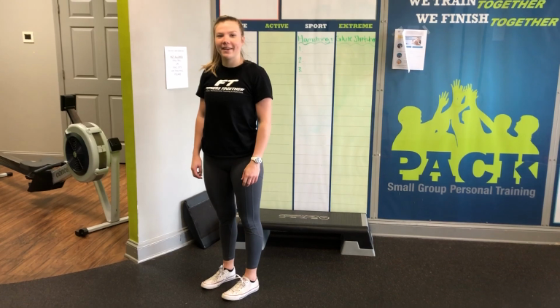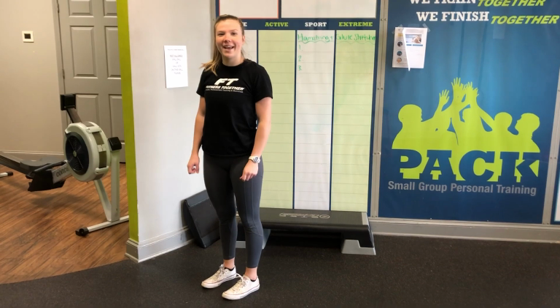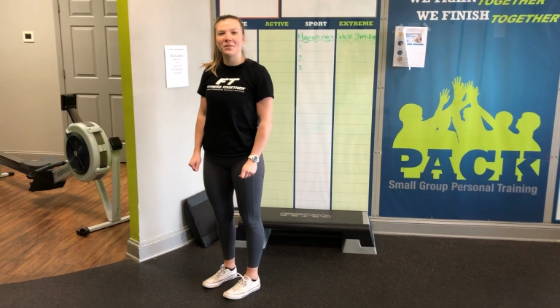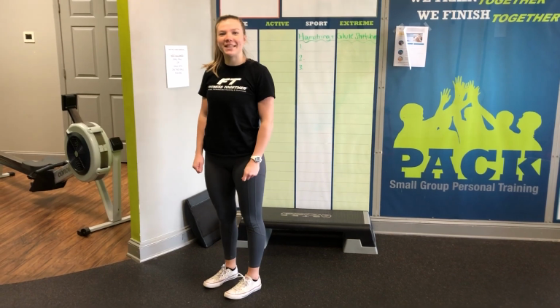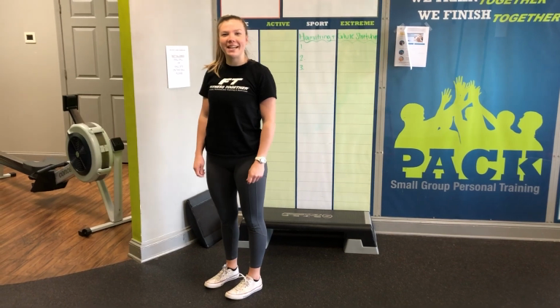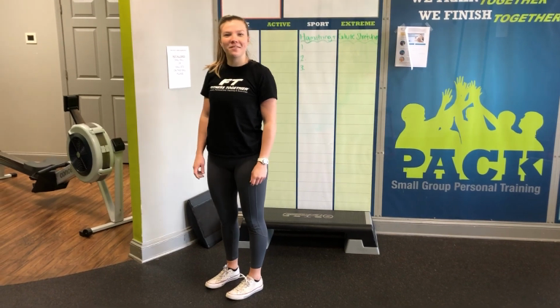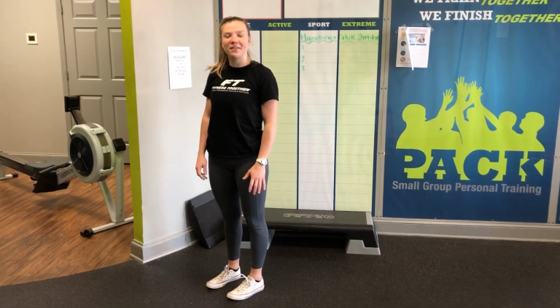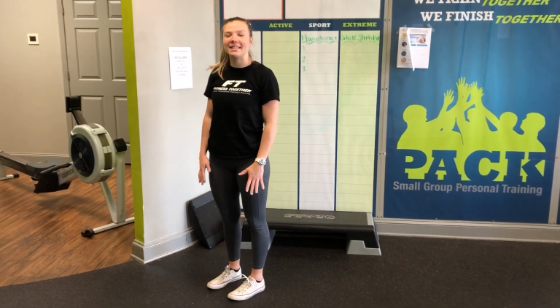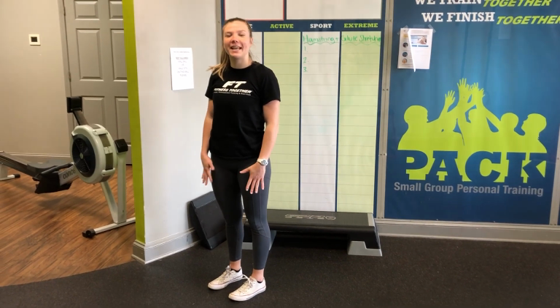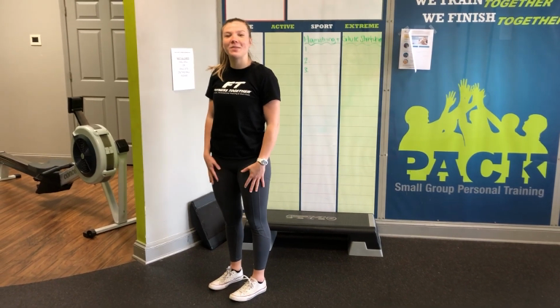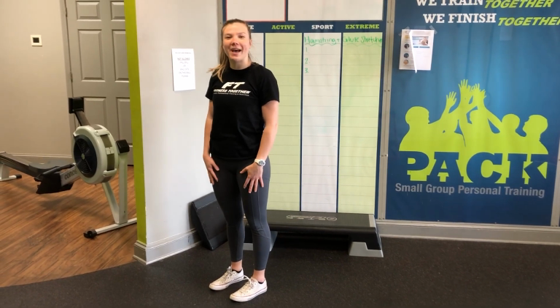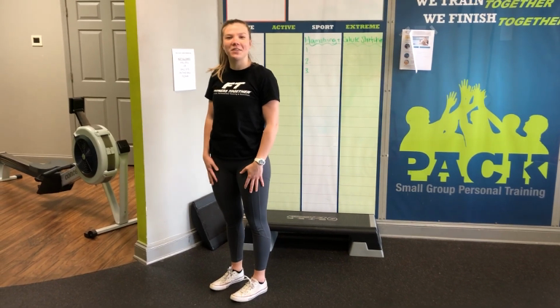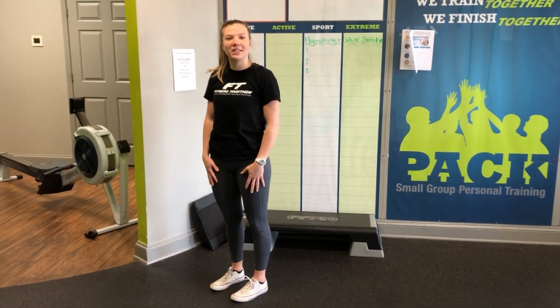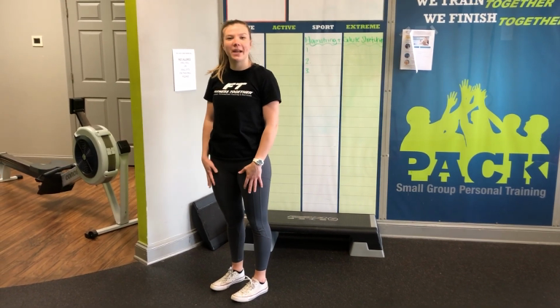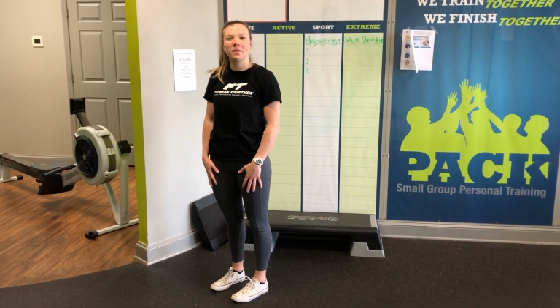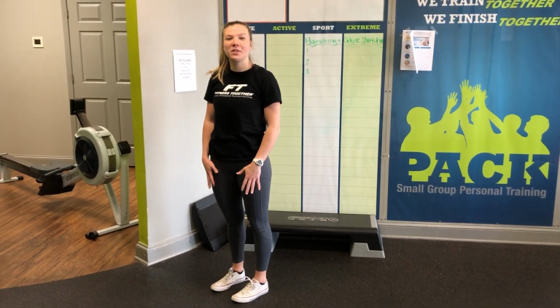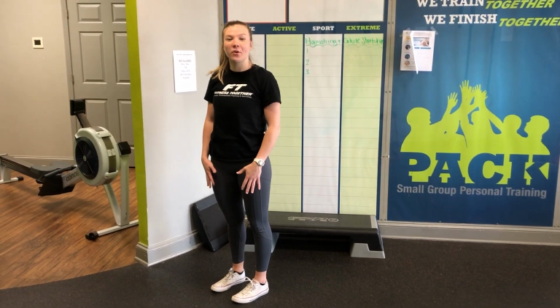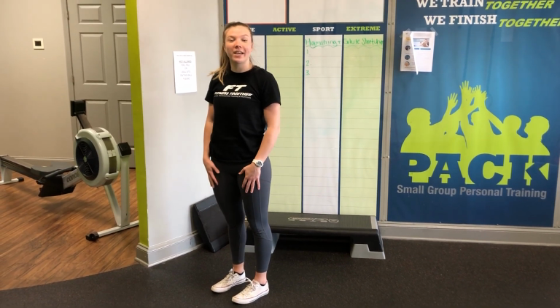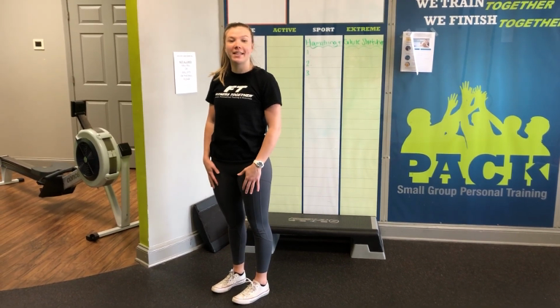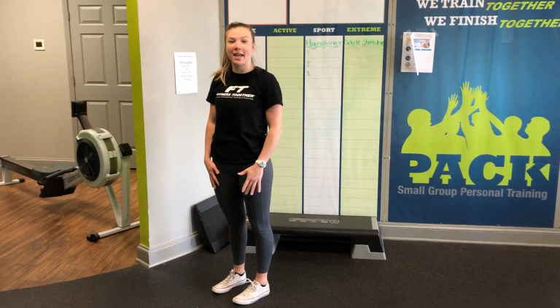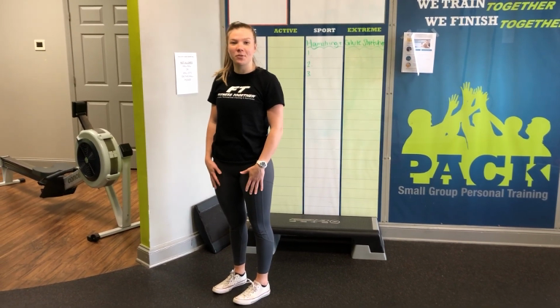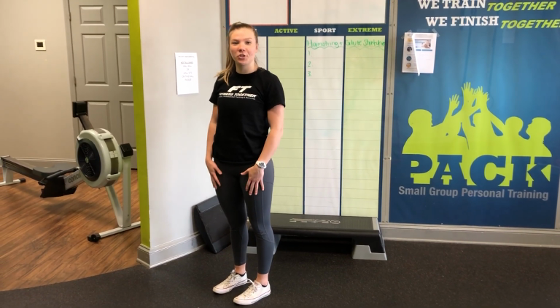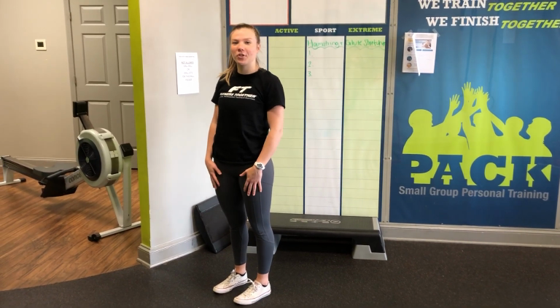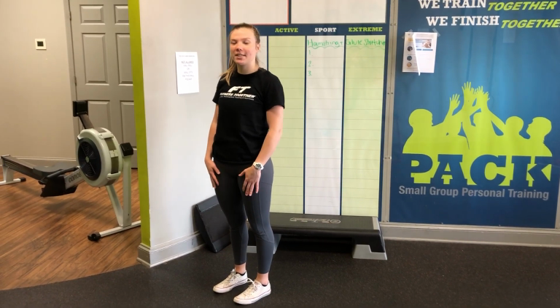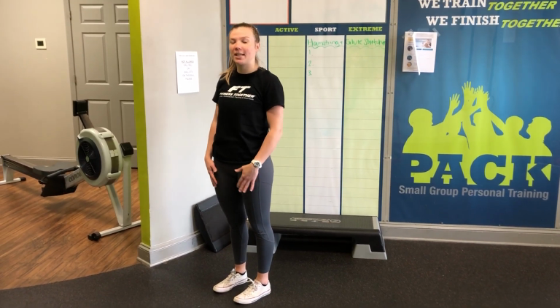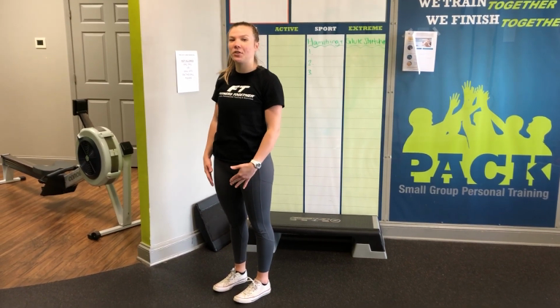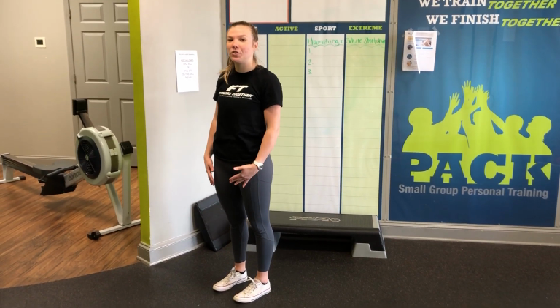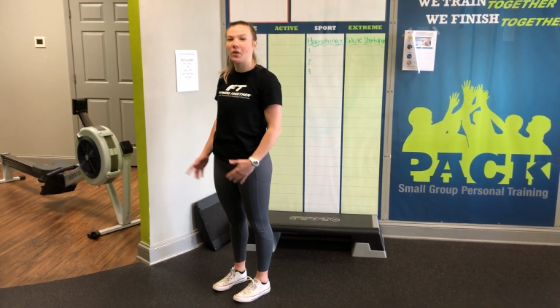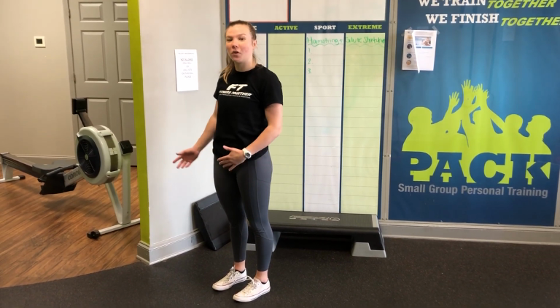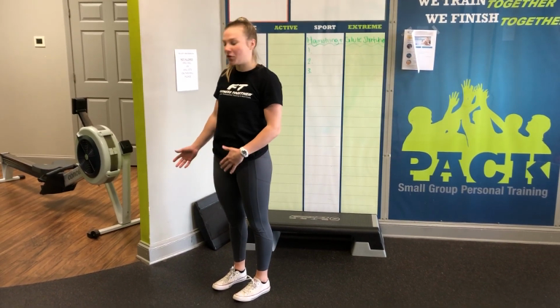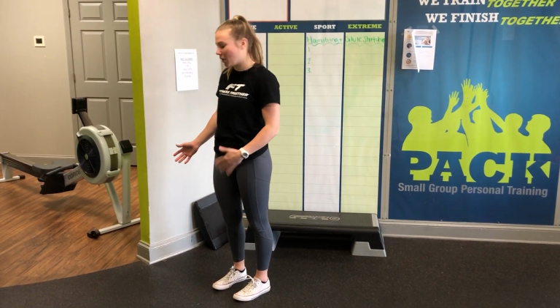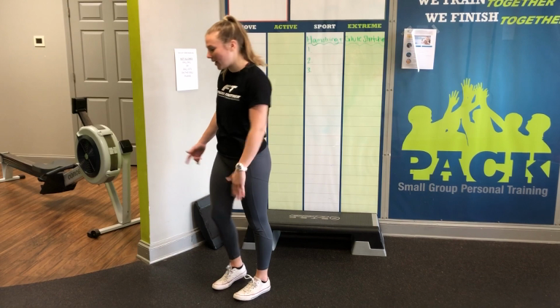Hey everyone, it's Hannah from Fitness Together and Matthews. Today I'm going to be showing you guys a hamstring stretch that you can do along the doorway.